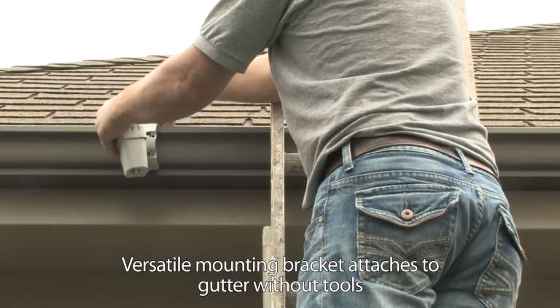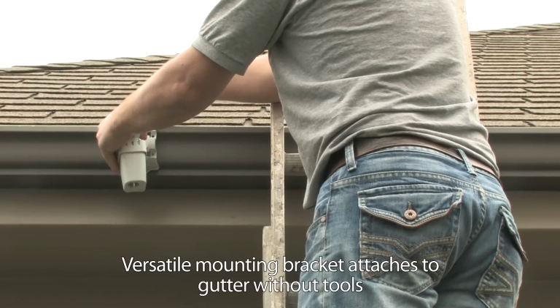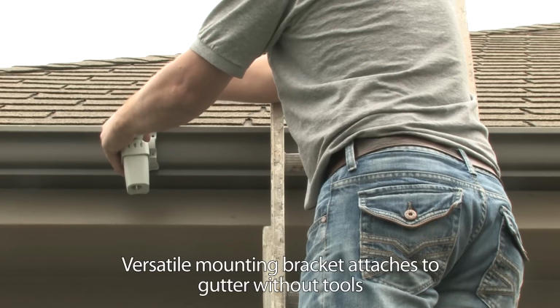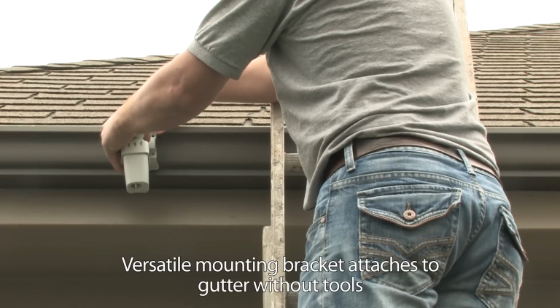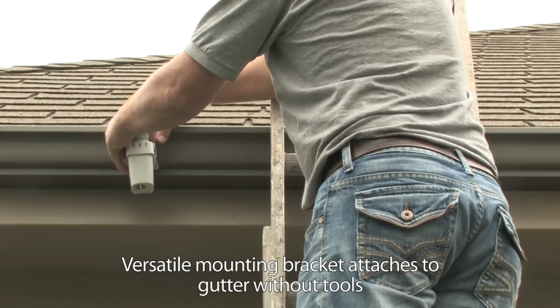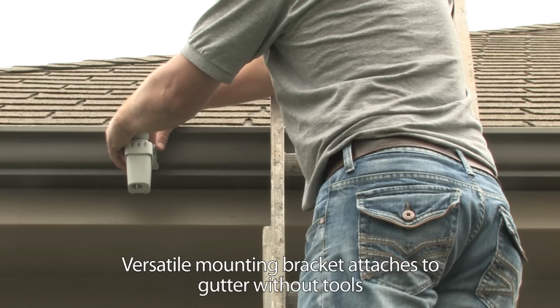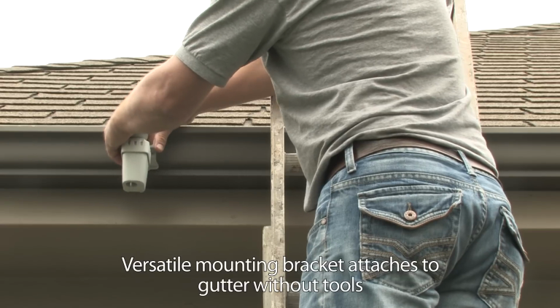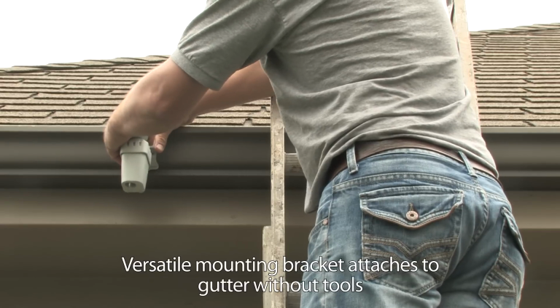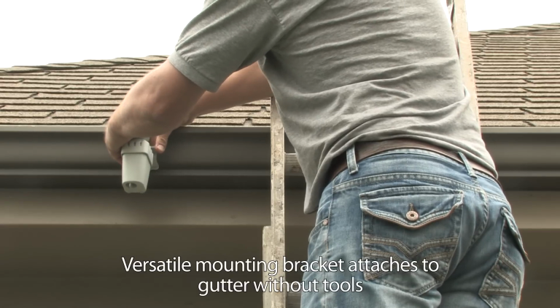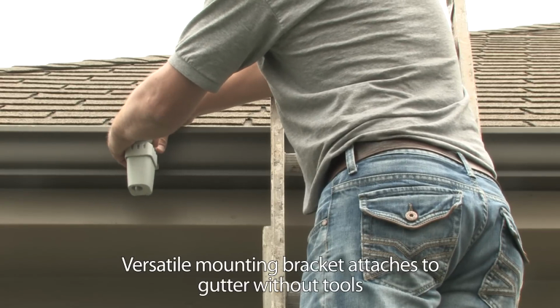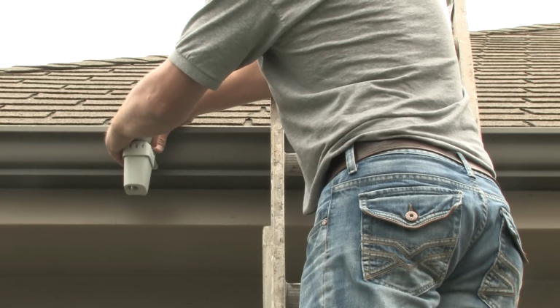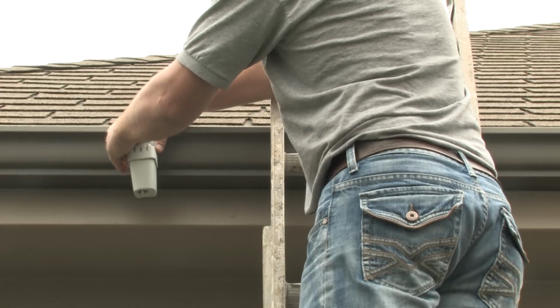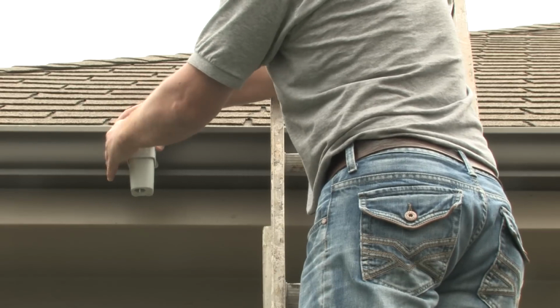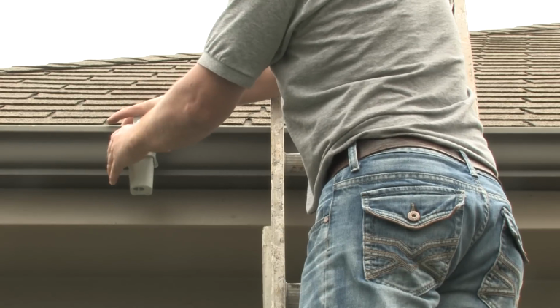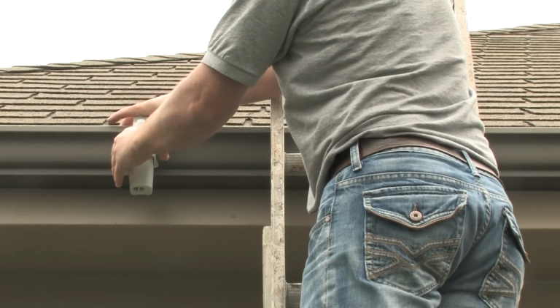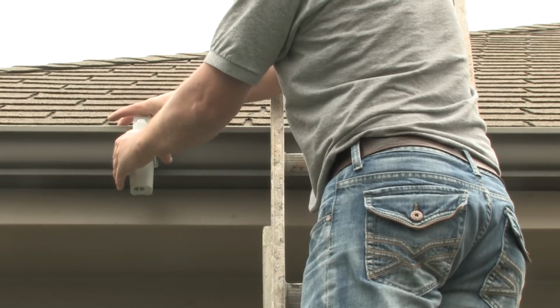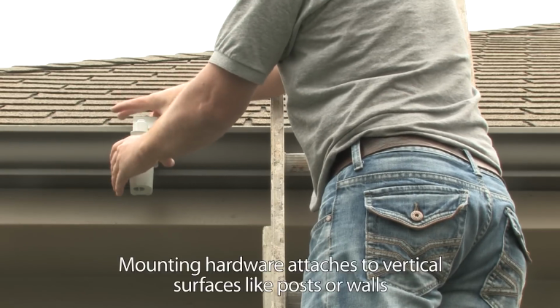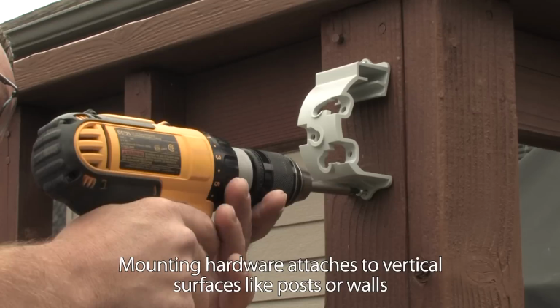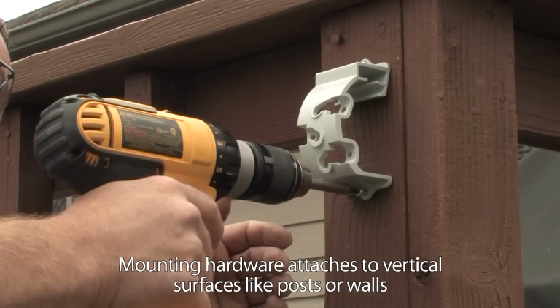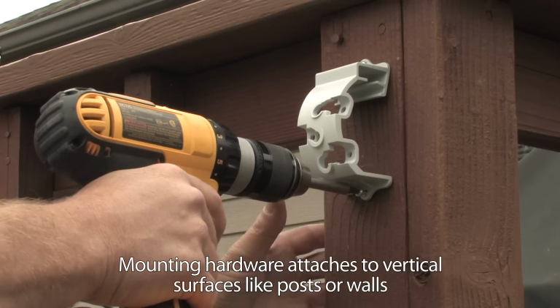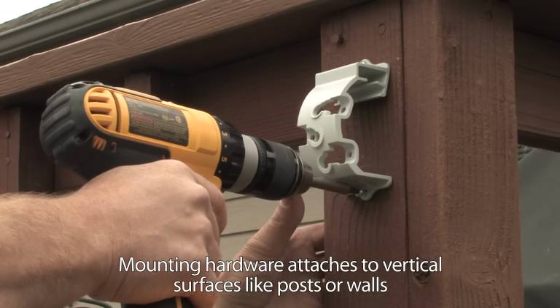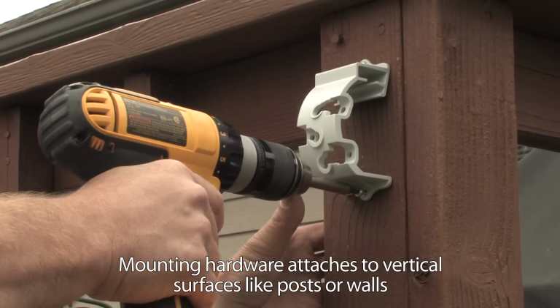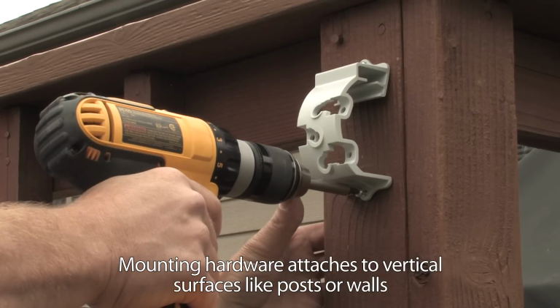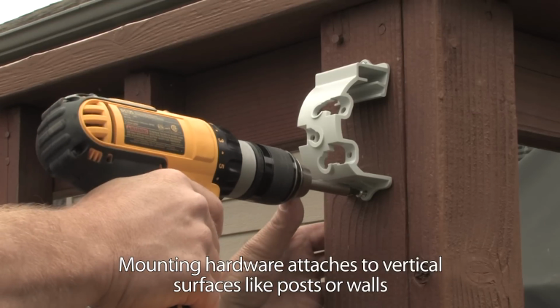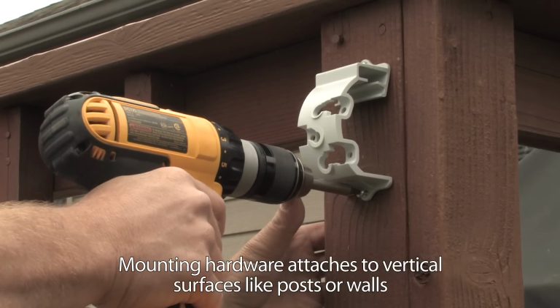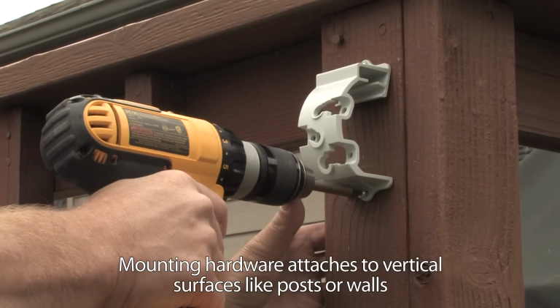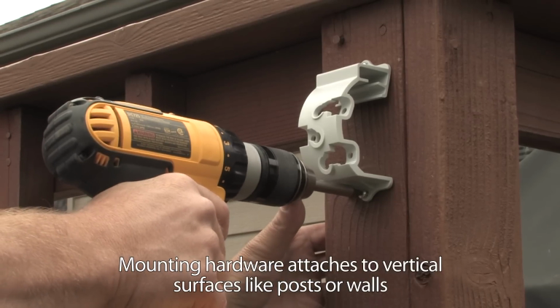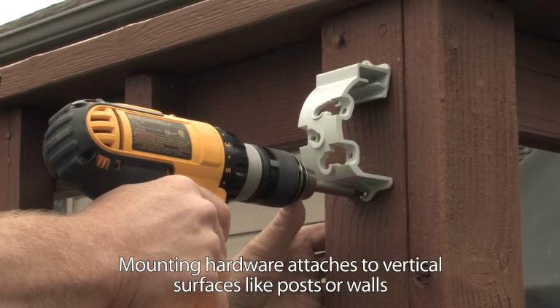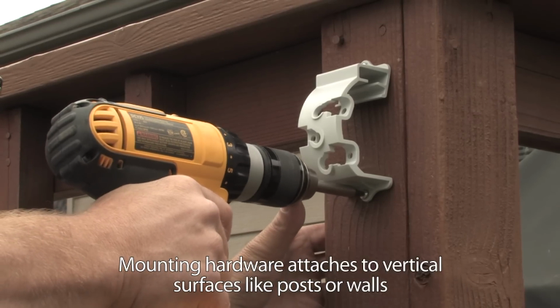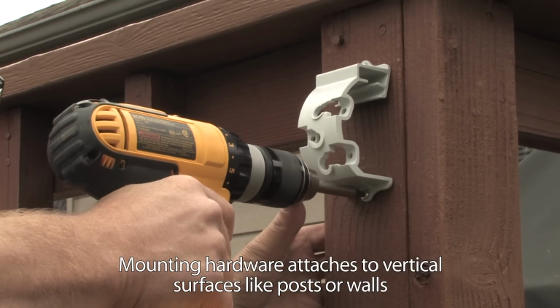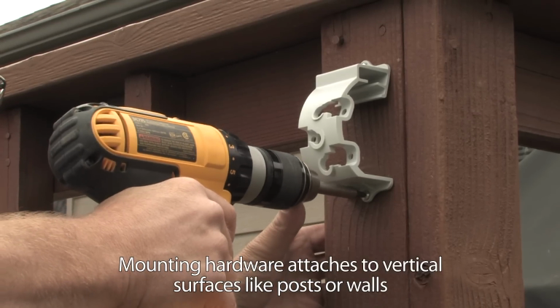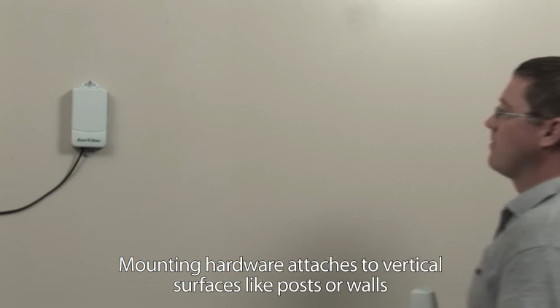And no cumbersome thumb screws here. The WR2's versatile mounting bracket easily attaches to a gutter, wall, or post.